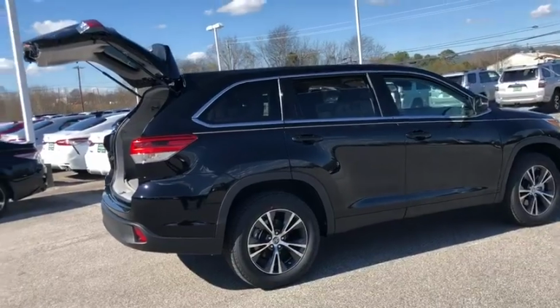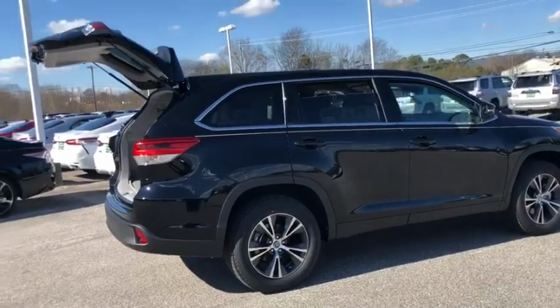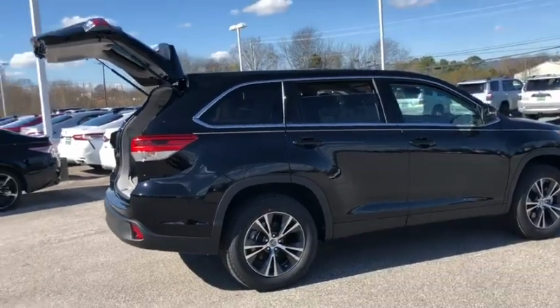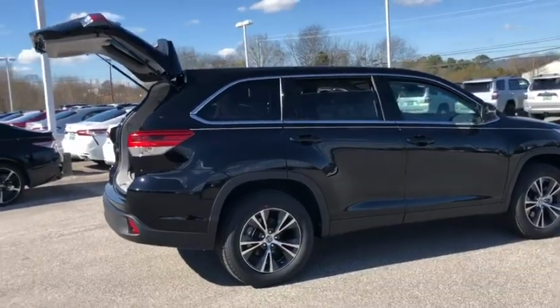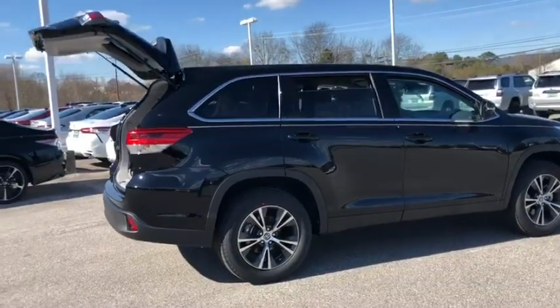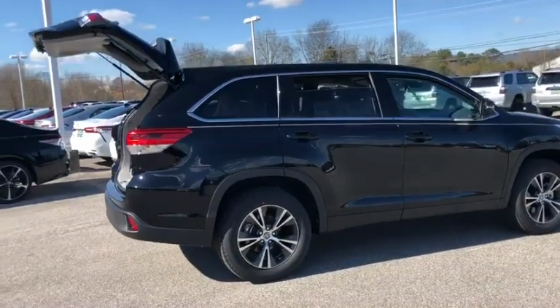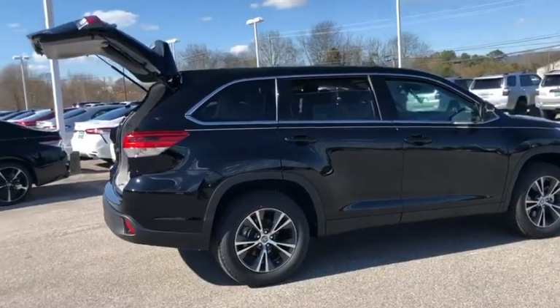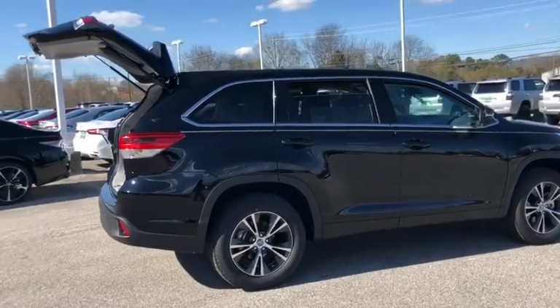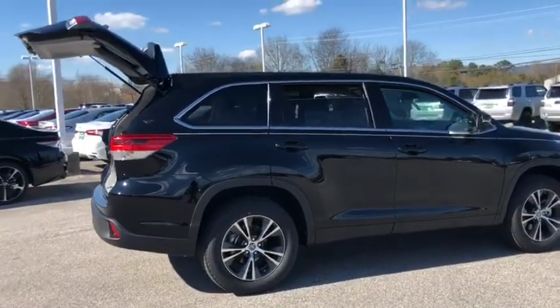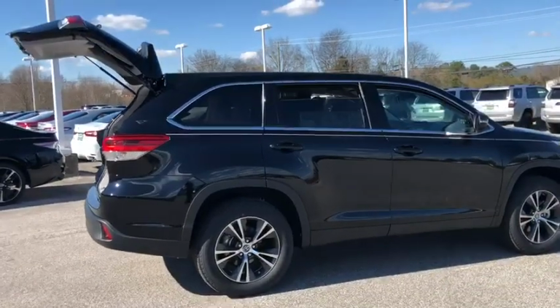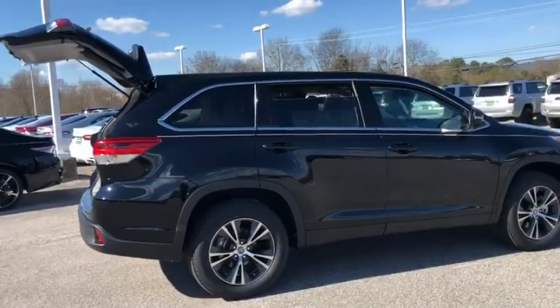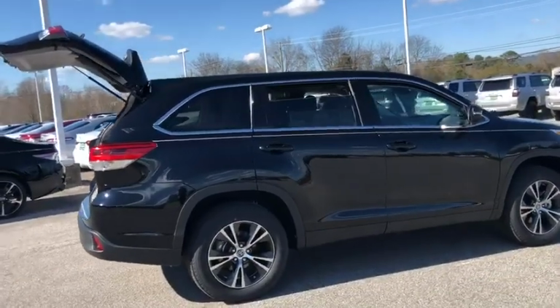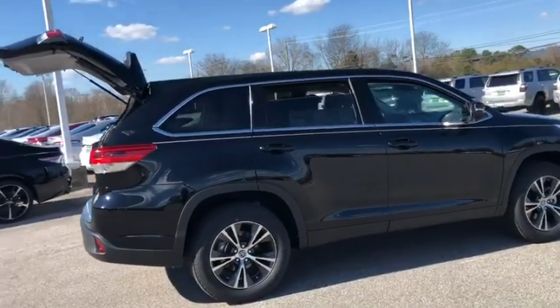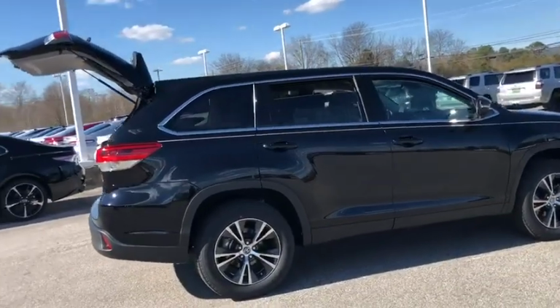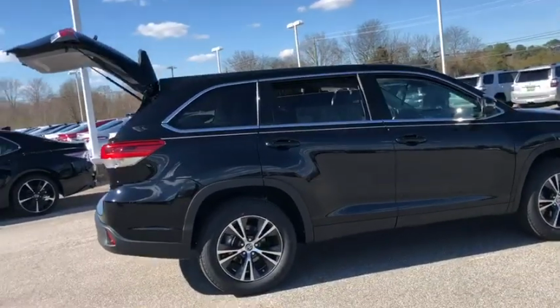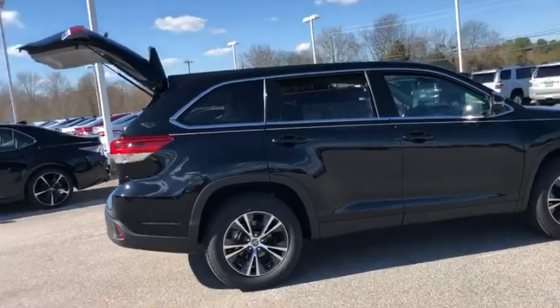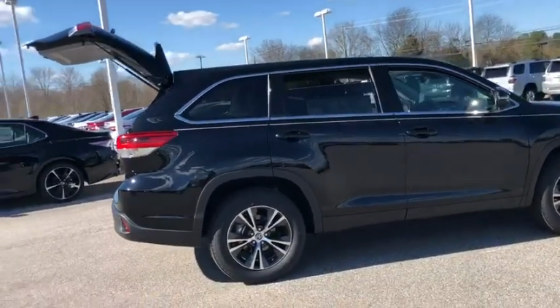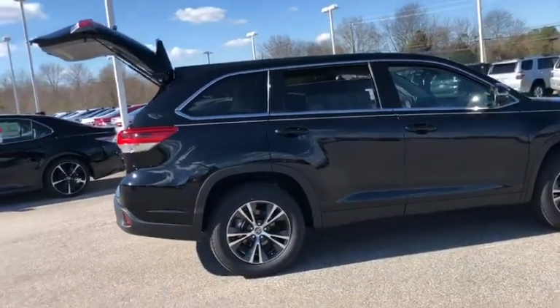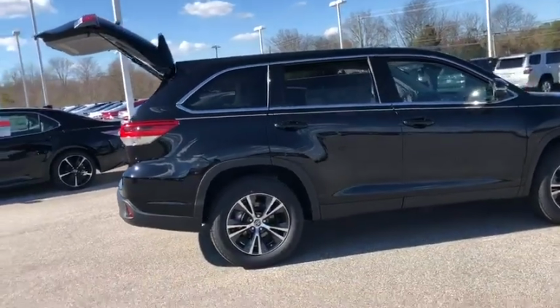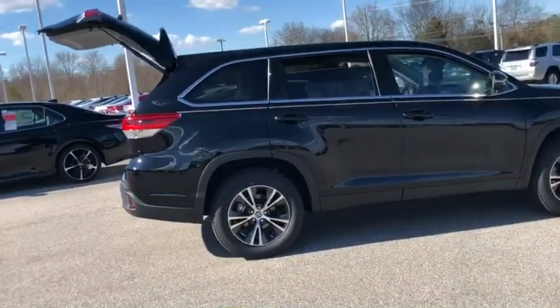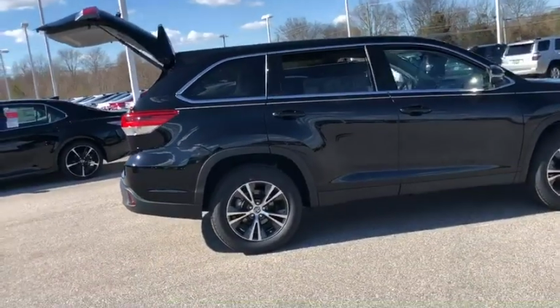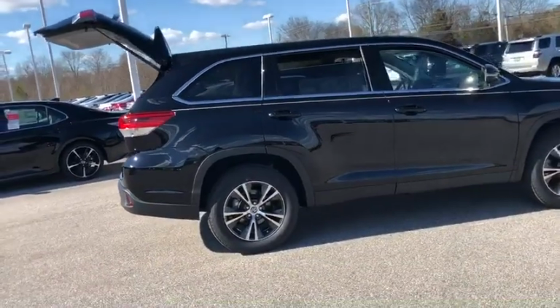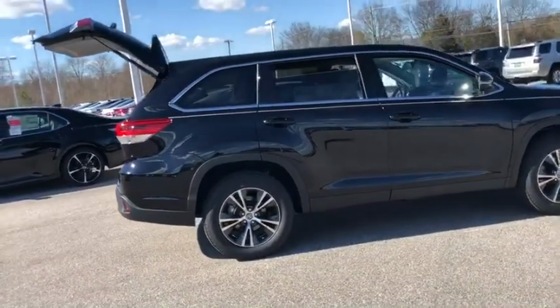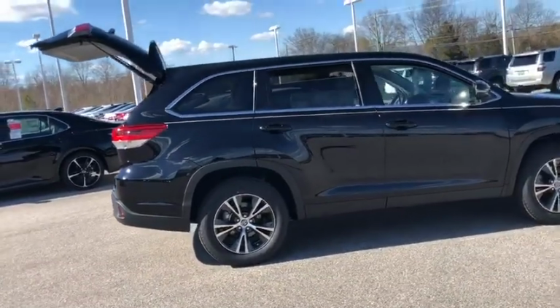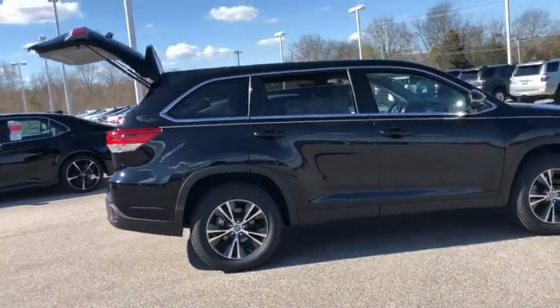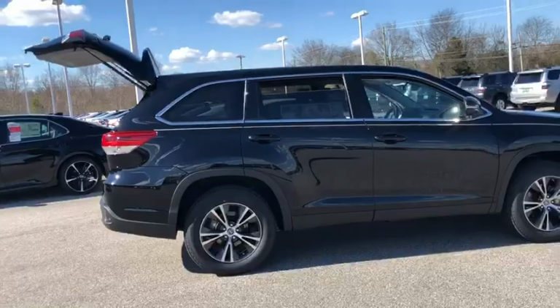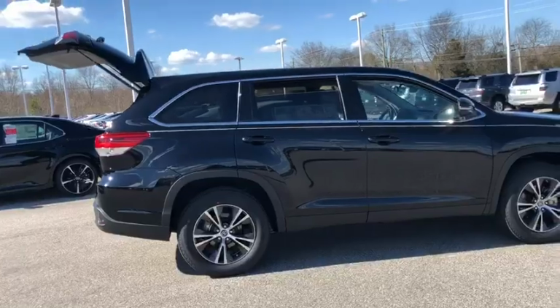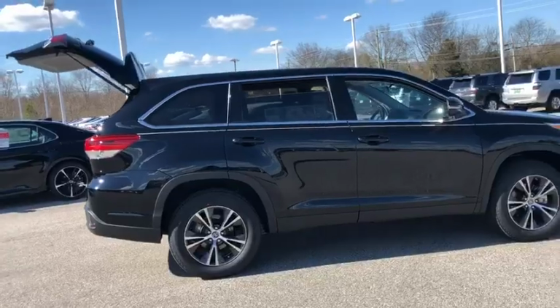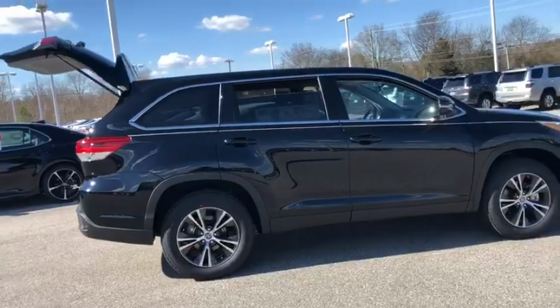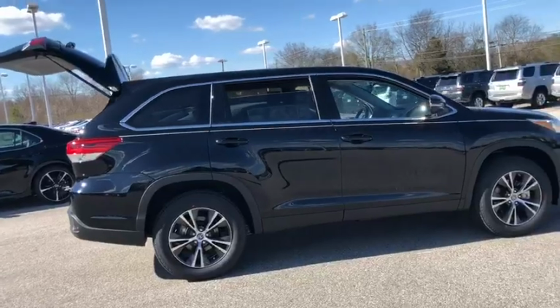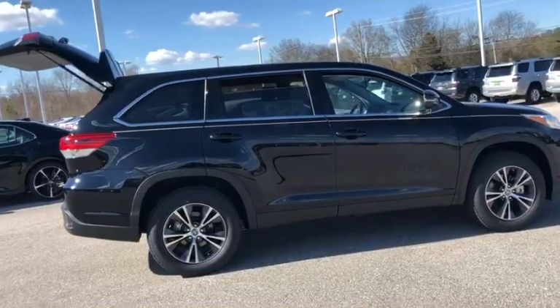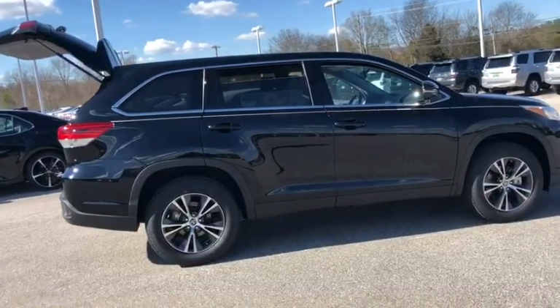Come on down to Santa King Toyota in Oxford, Alabama. Ask for Keena and I'll be glad to take you on a test drive.